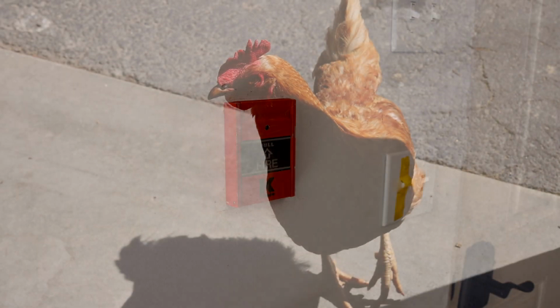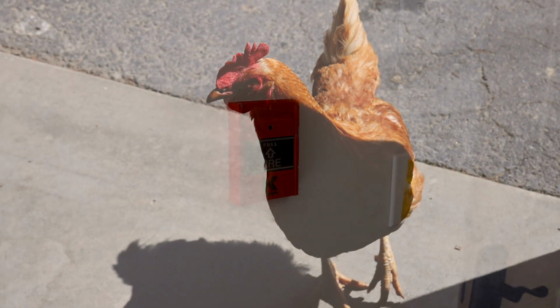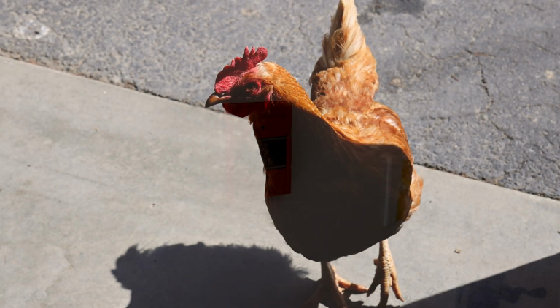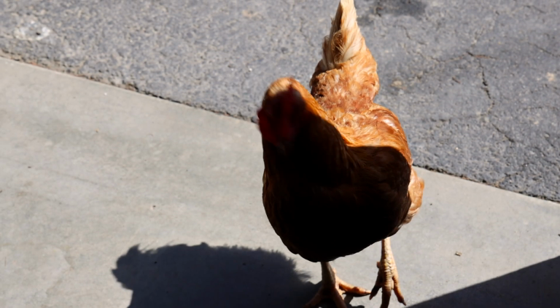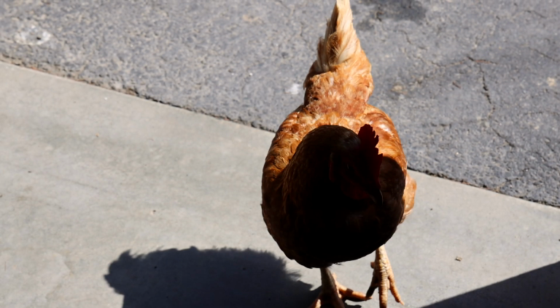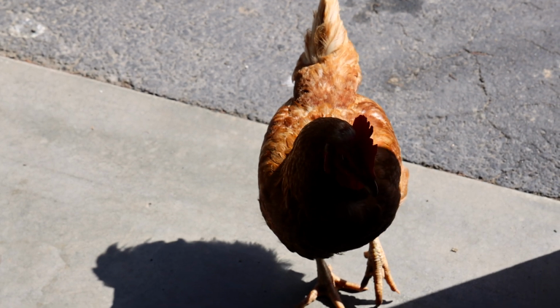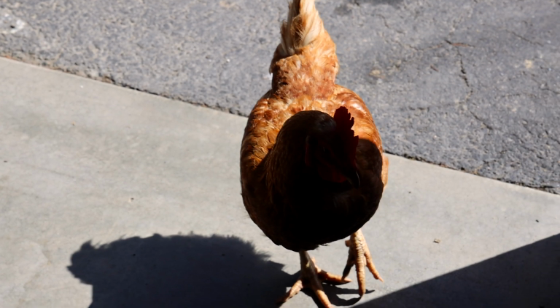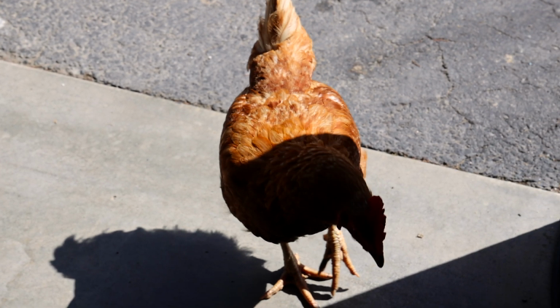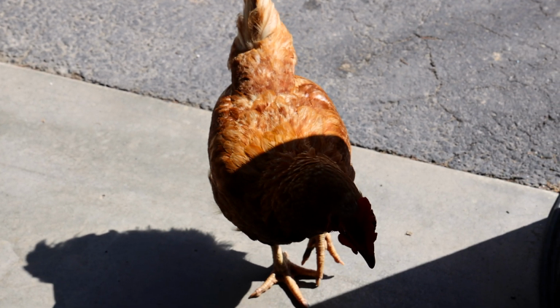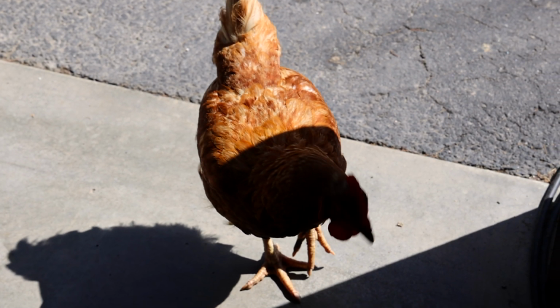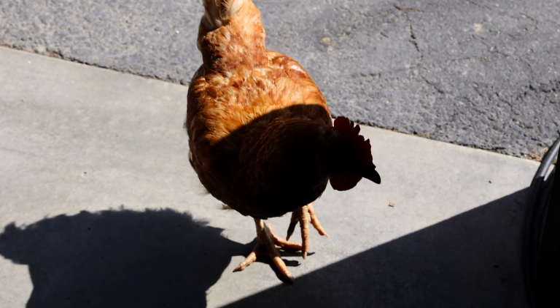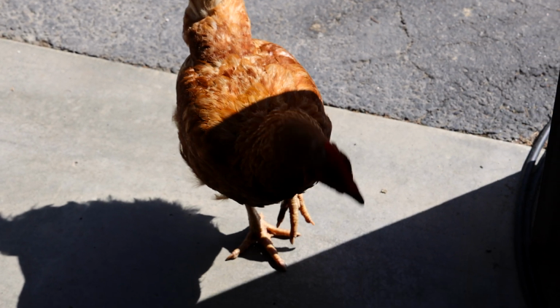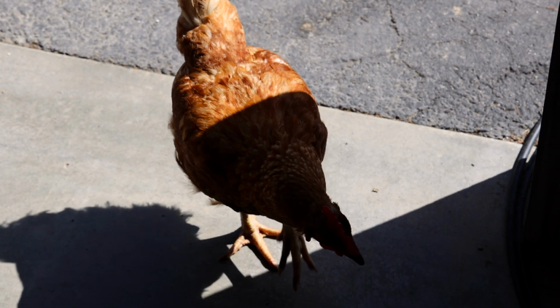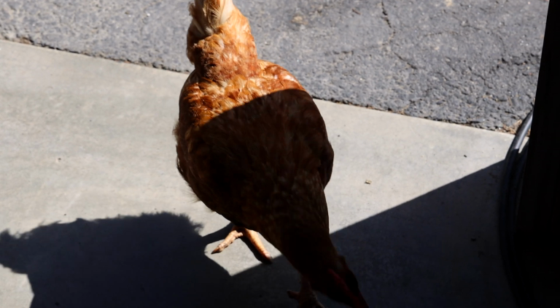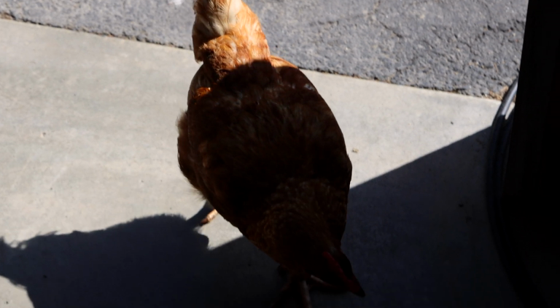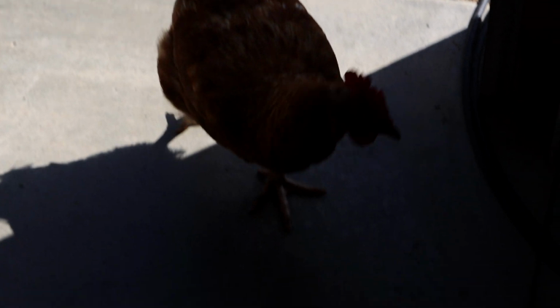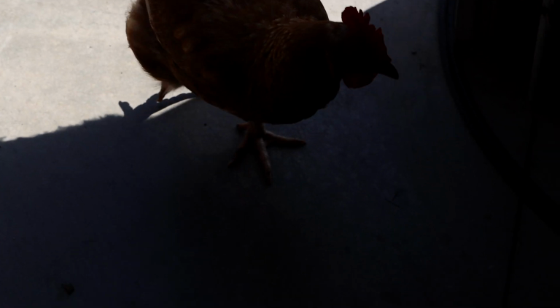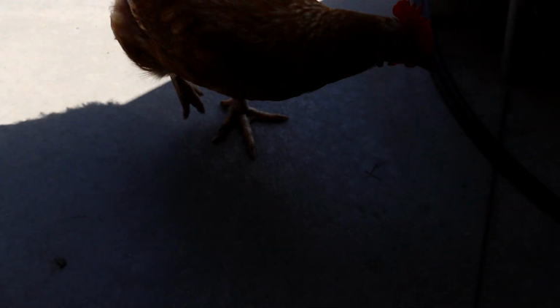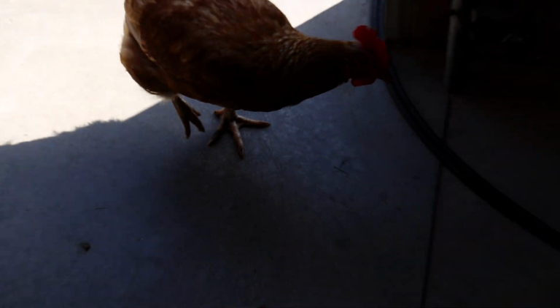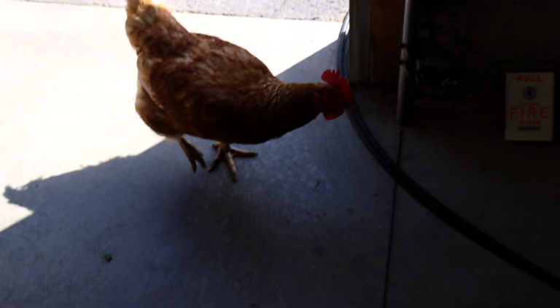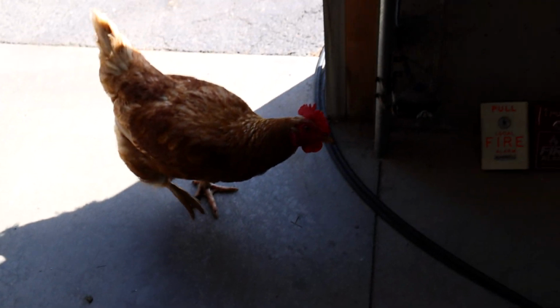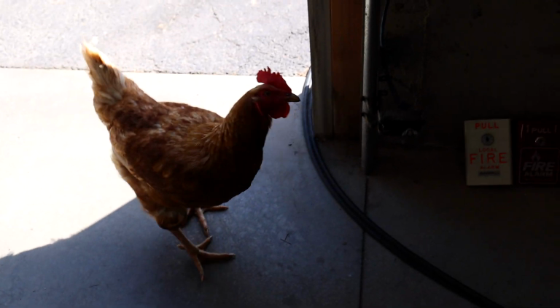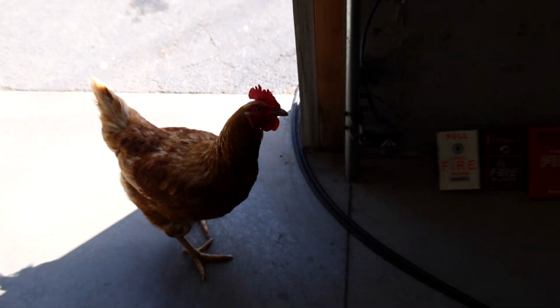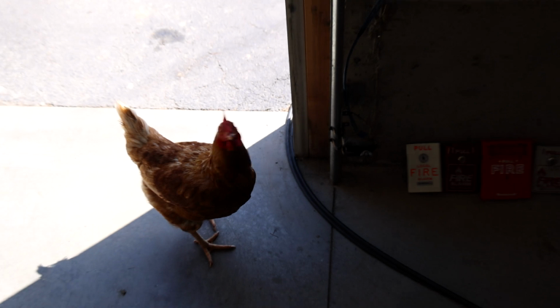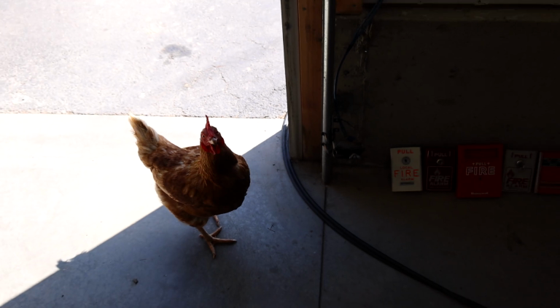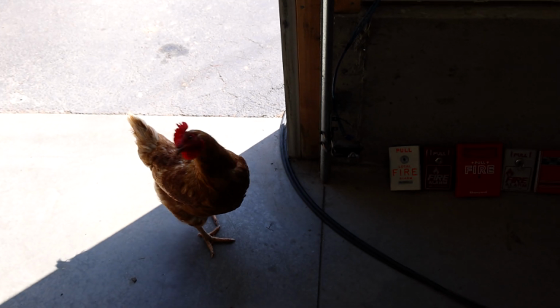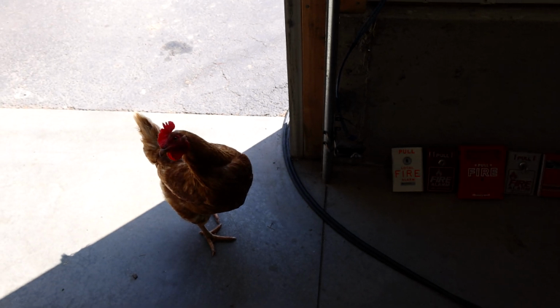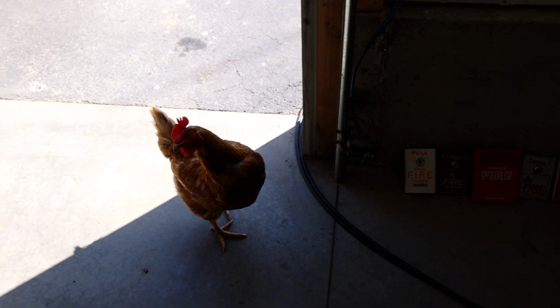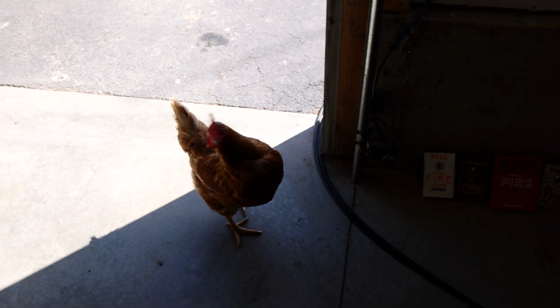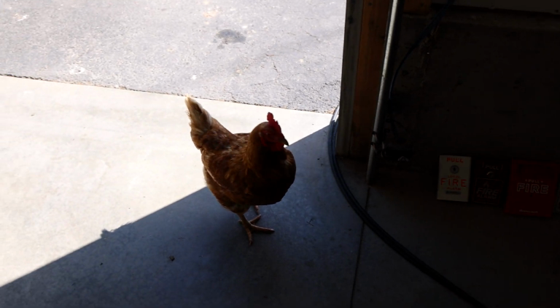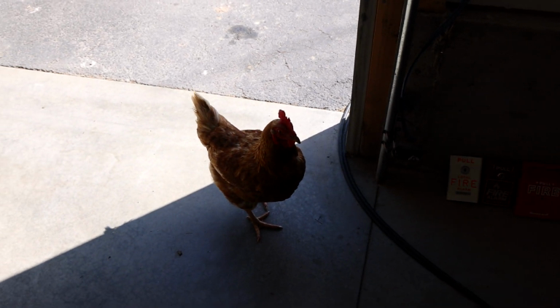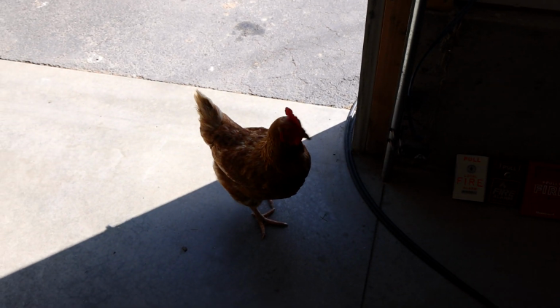I think we have a guest star on the video here today — a random chicken decided to just walk in.